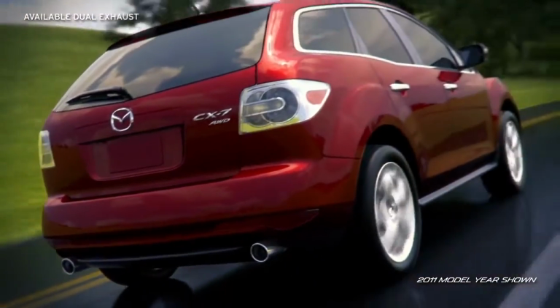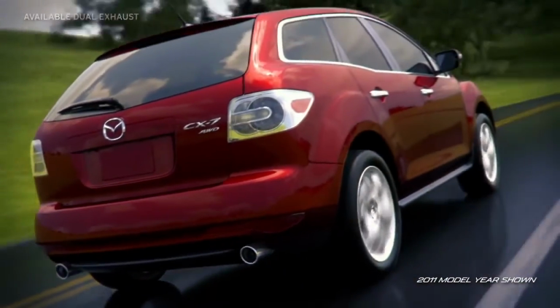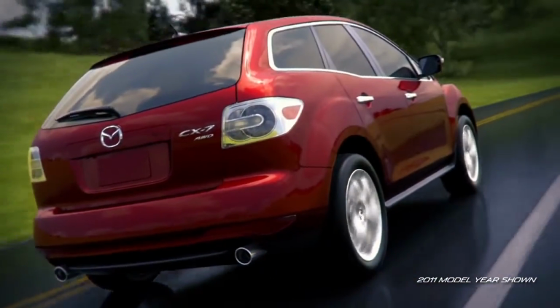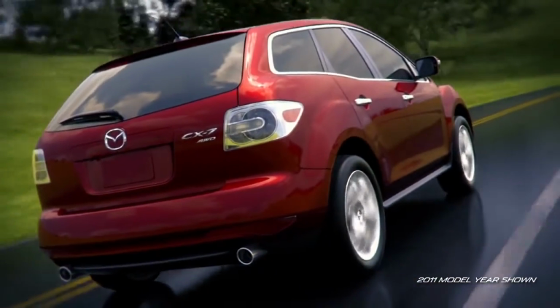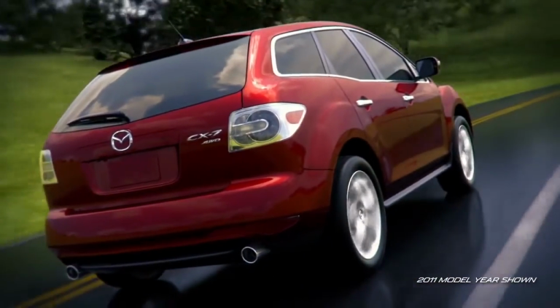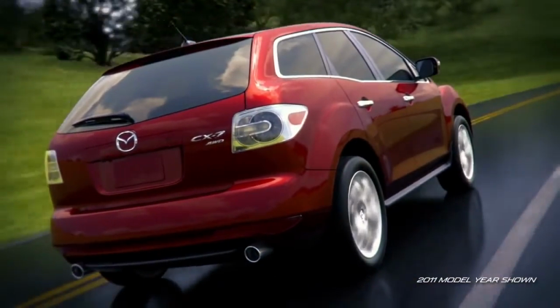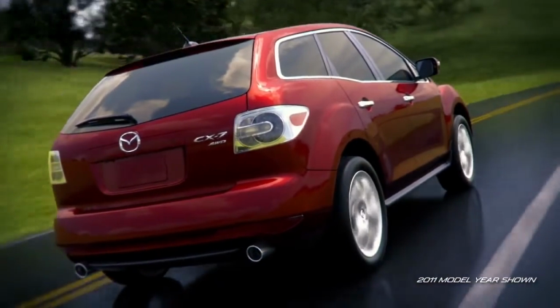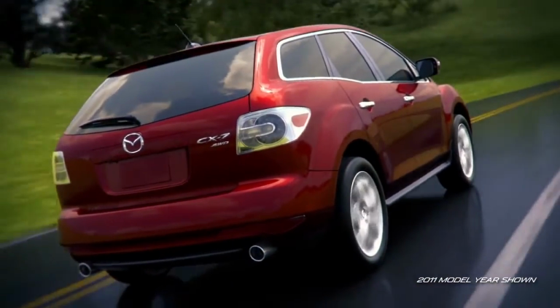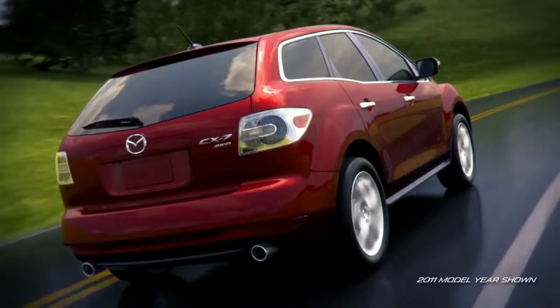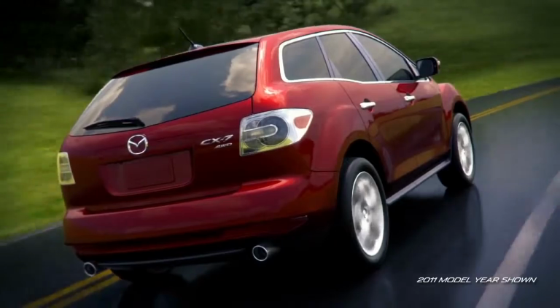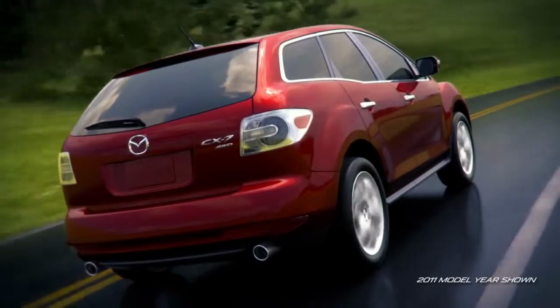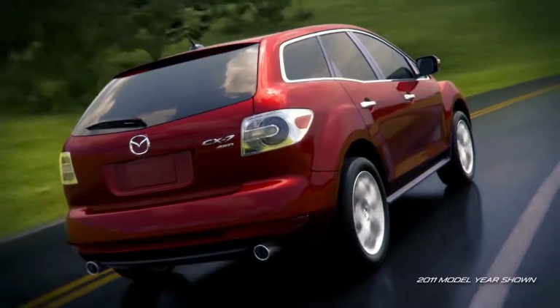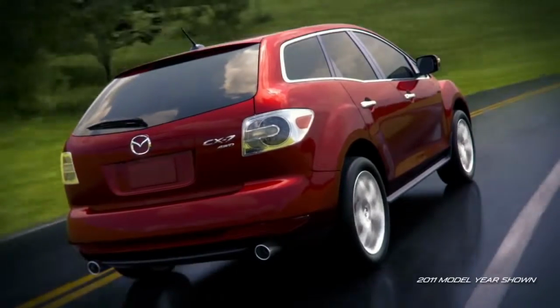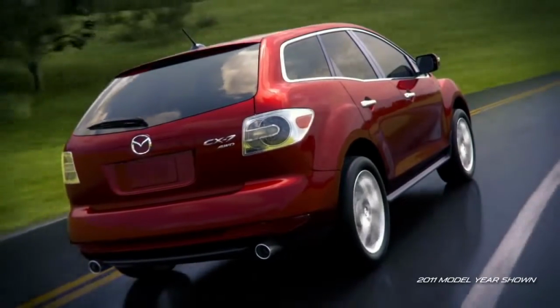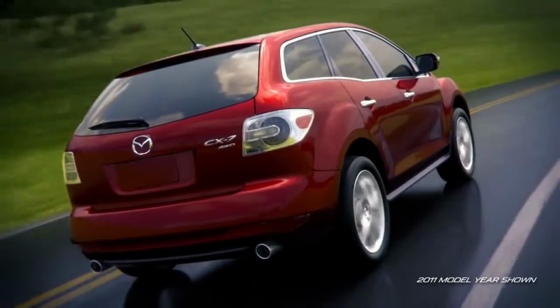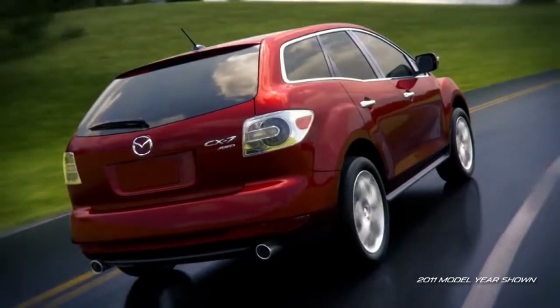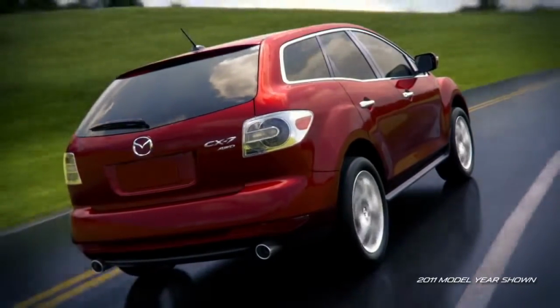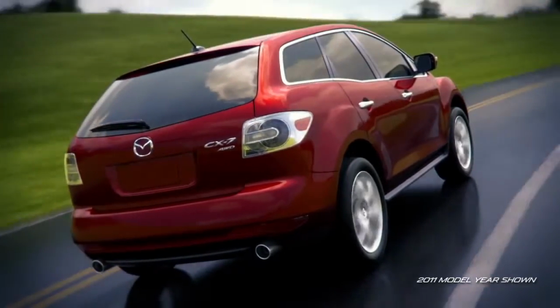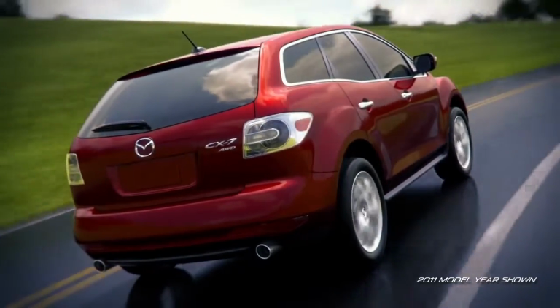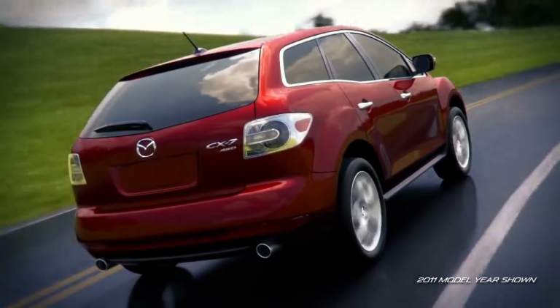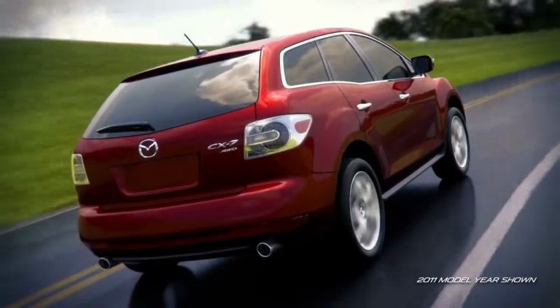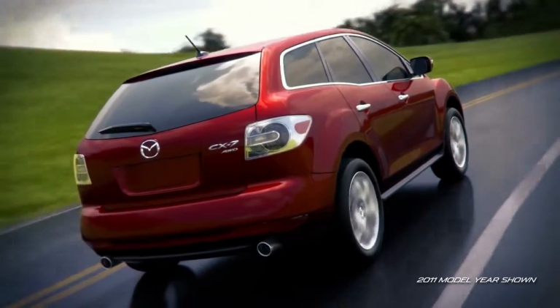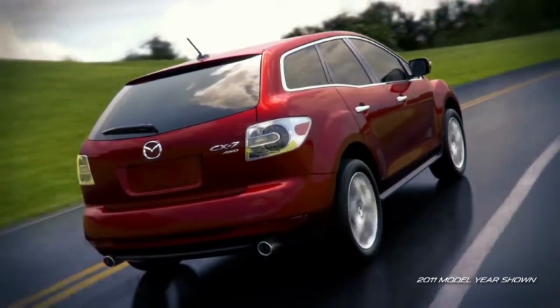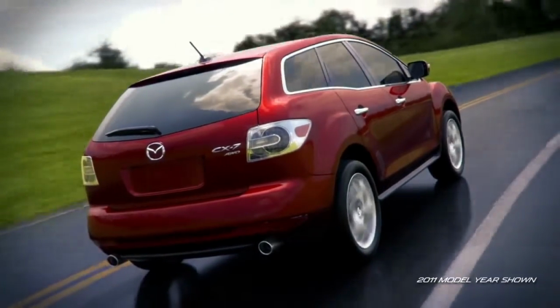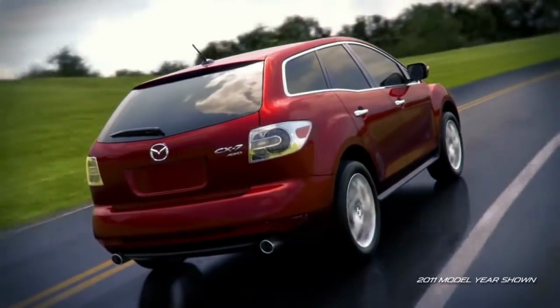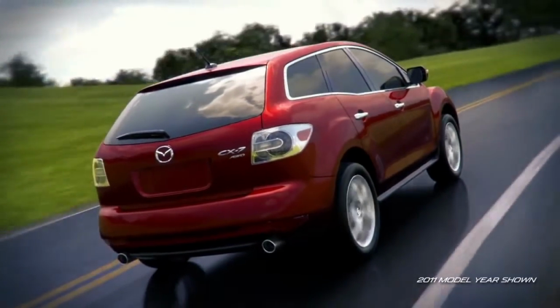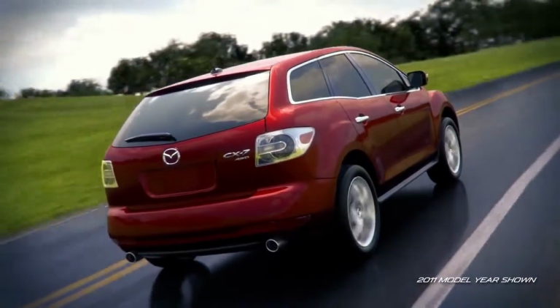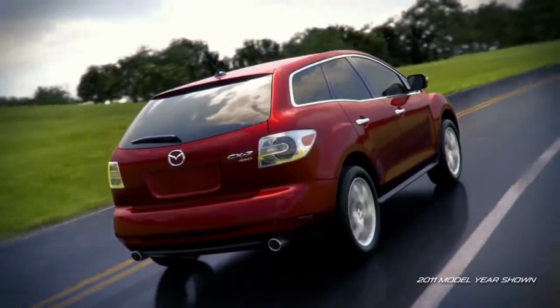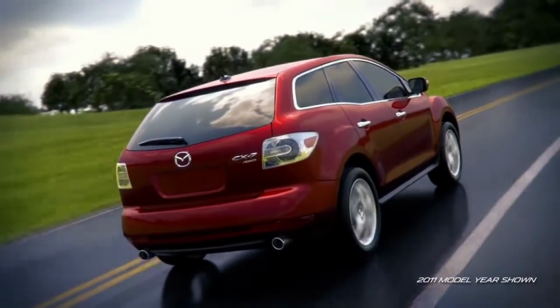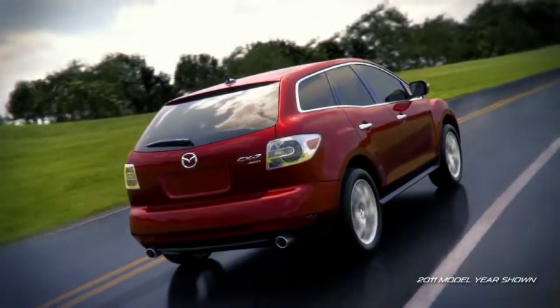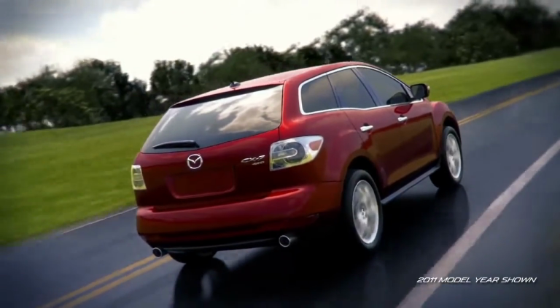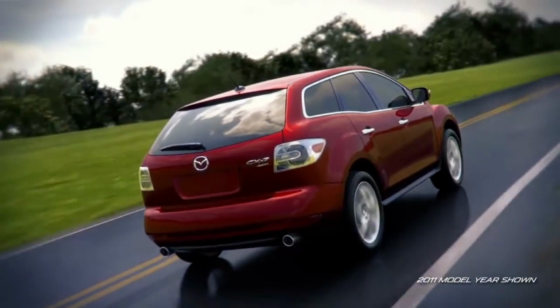Just further proof that CX-7 is the crossover that successfully blends style and function into one exceptional package.